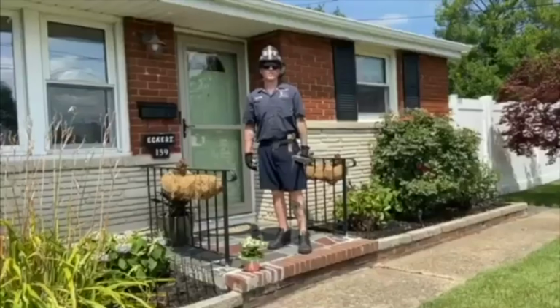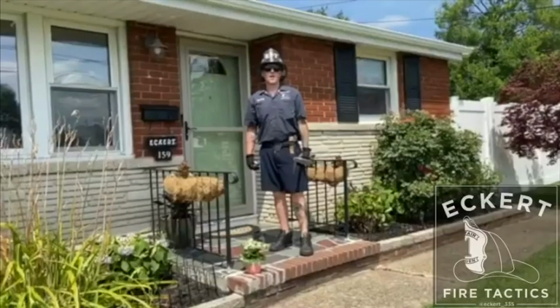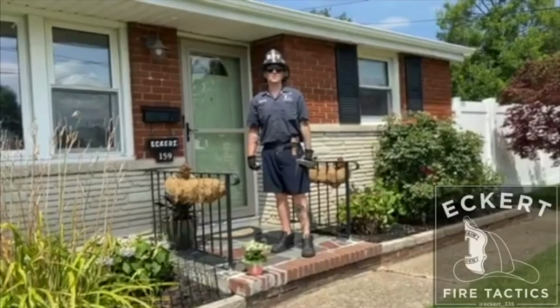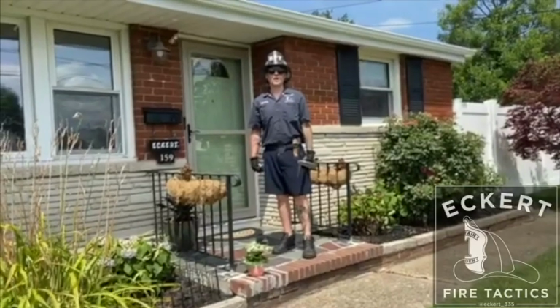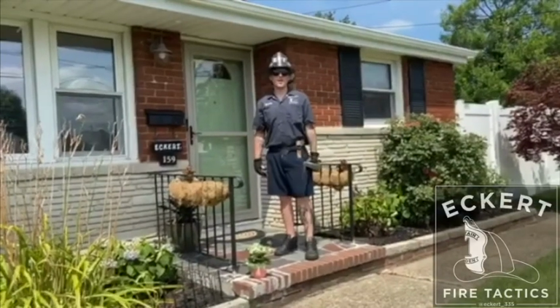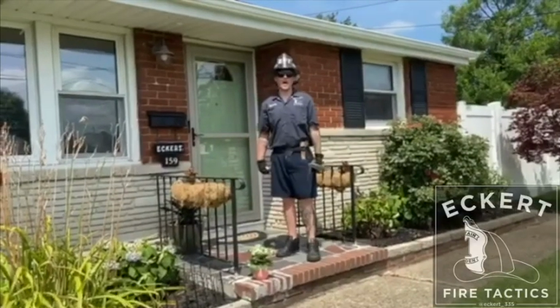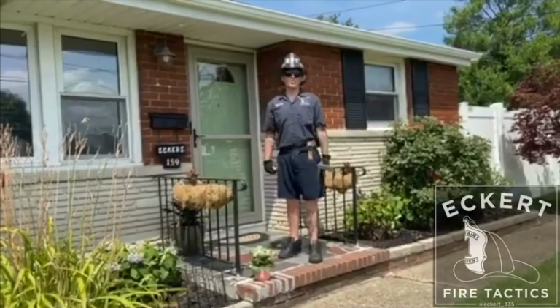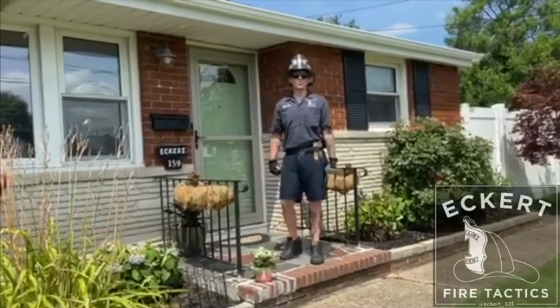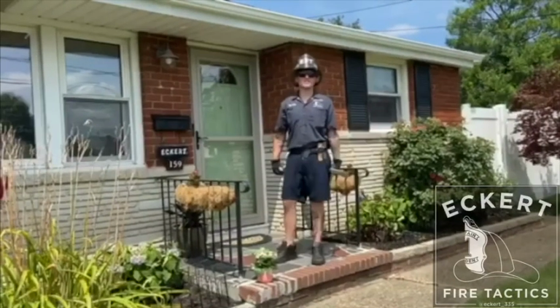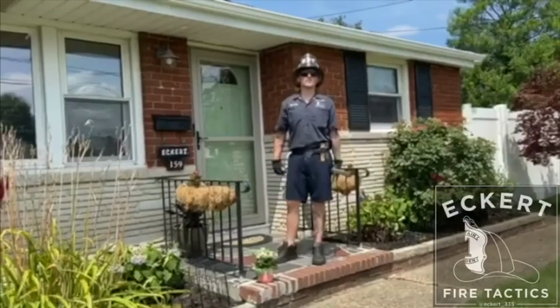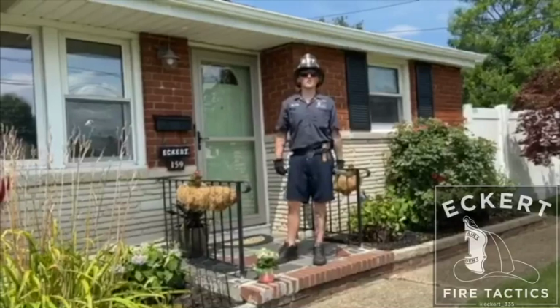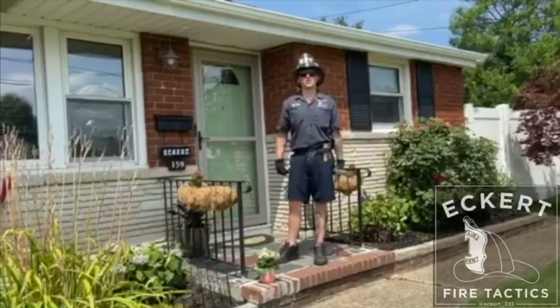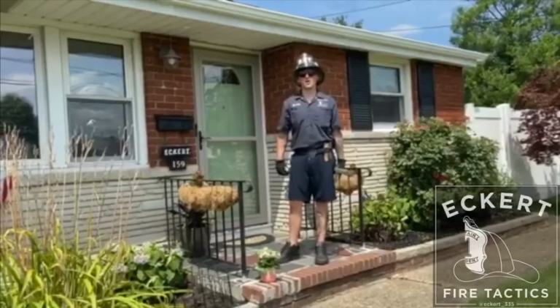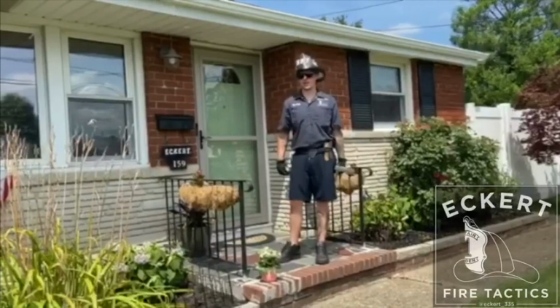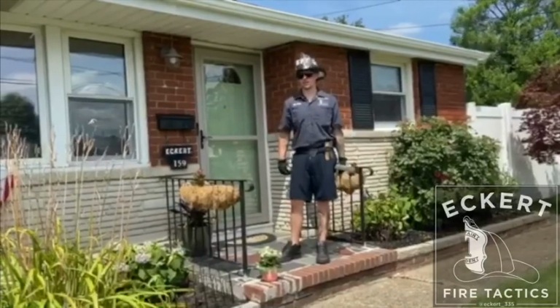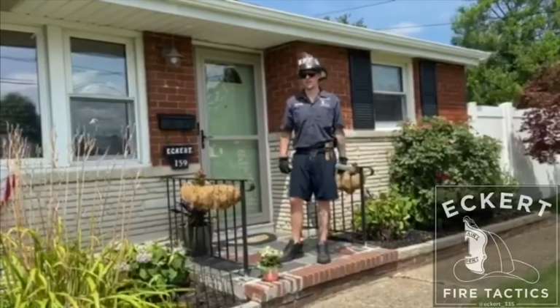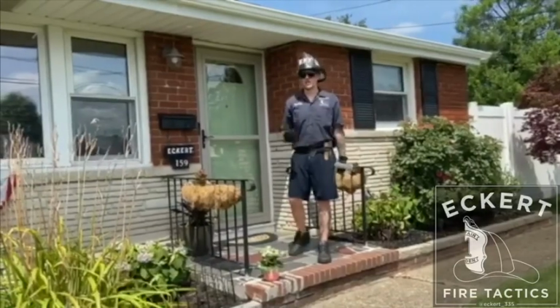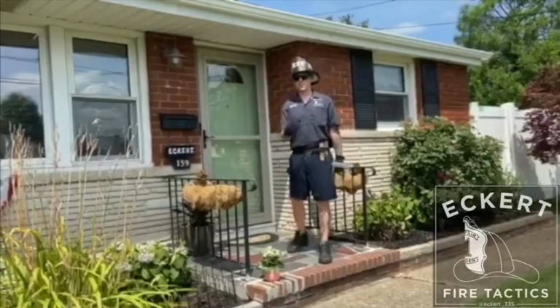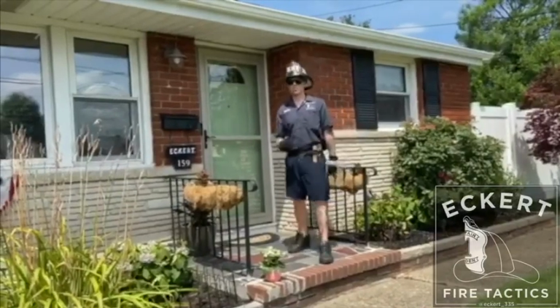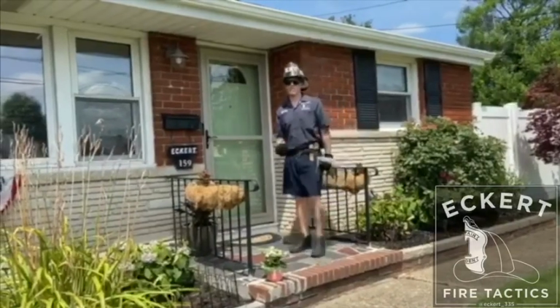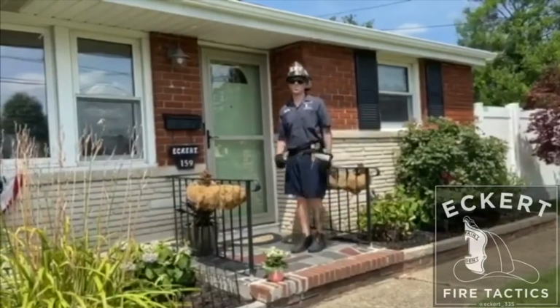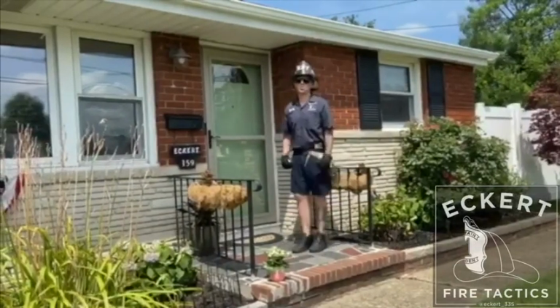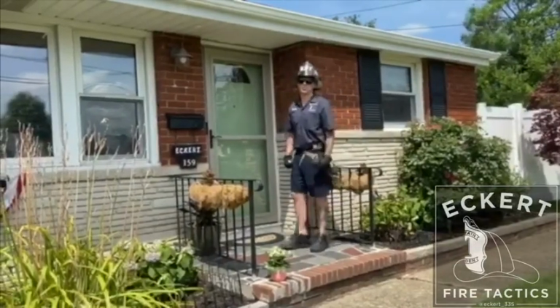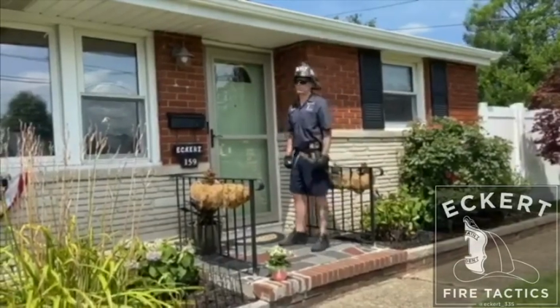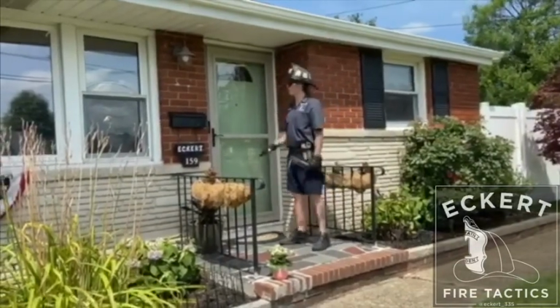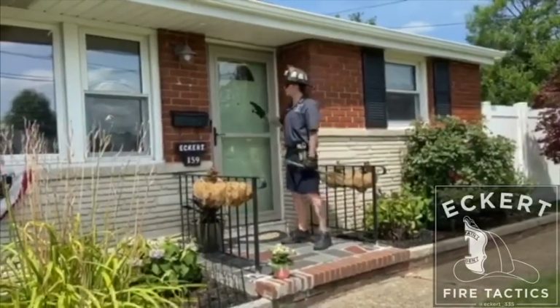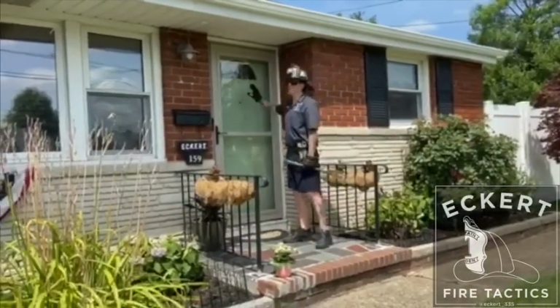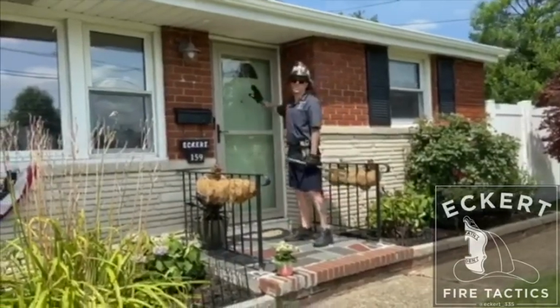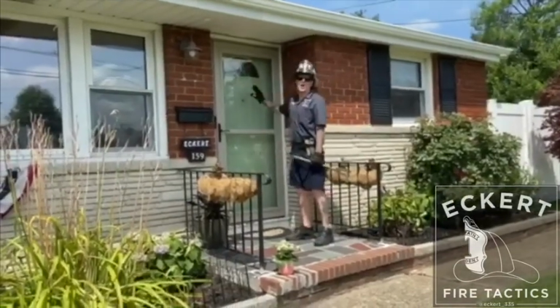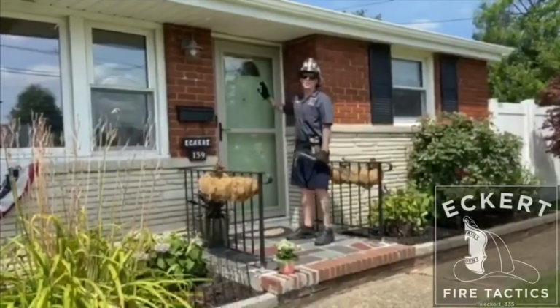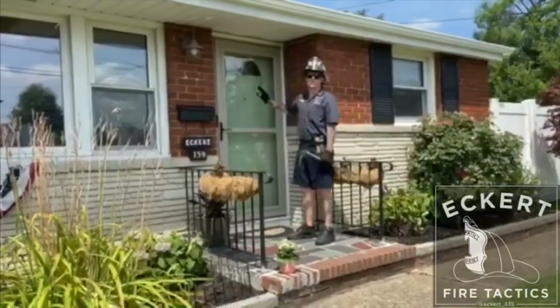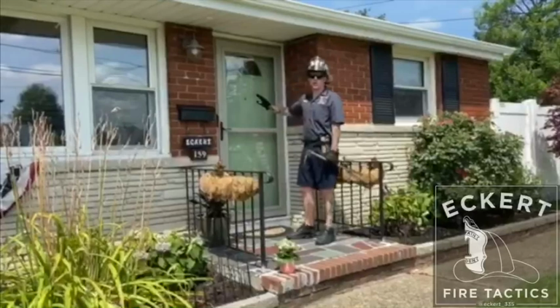Hey, what's up everybody? I'm Bobby. Welcome back to Take 5 with Accra Fire Tactics. Today we're going to talk about controlling the storm door or screen door of a private dwelling.